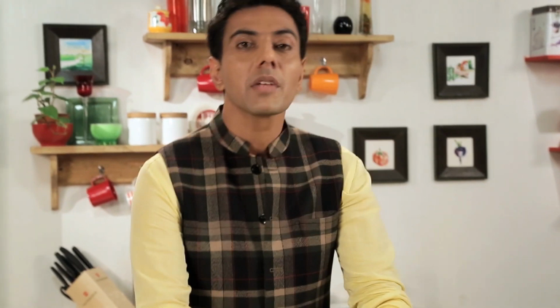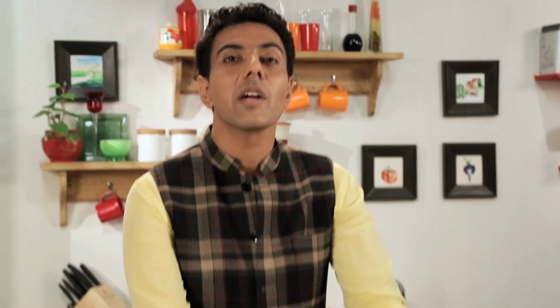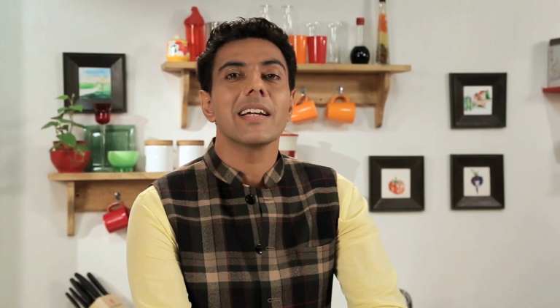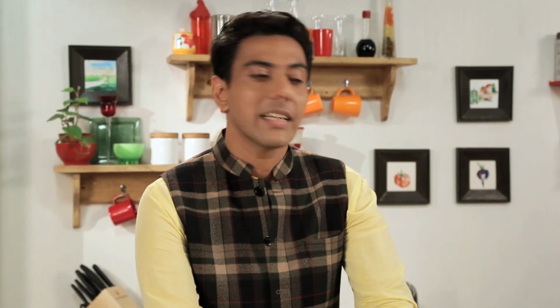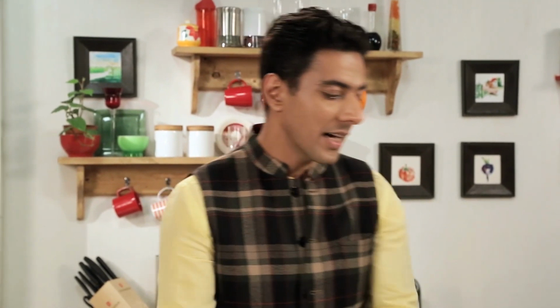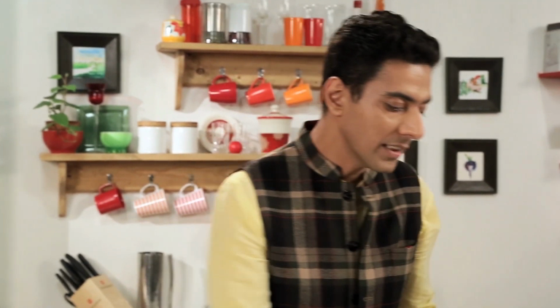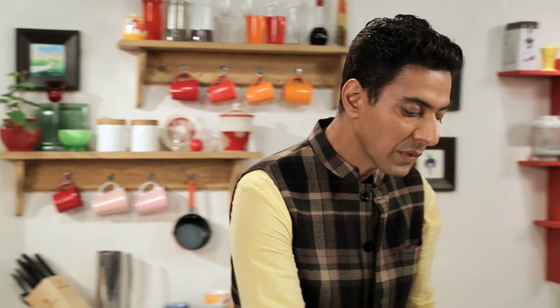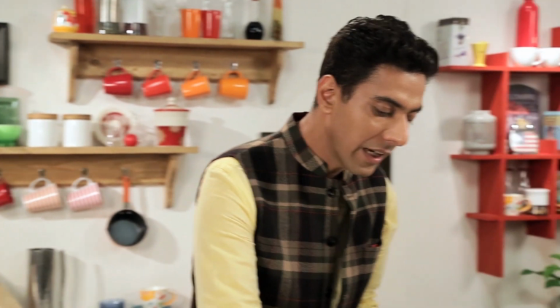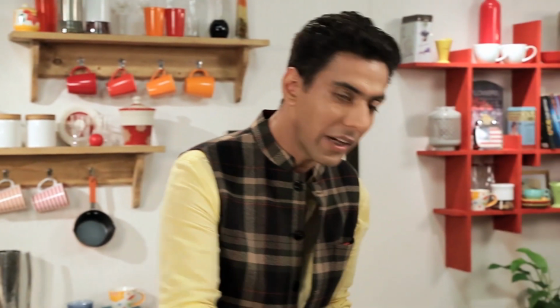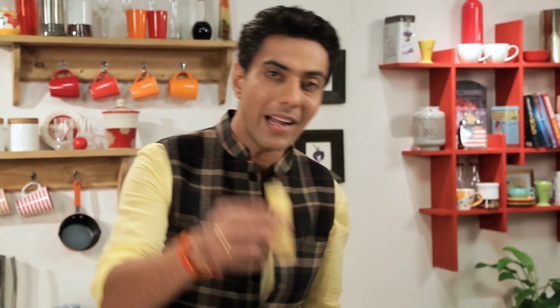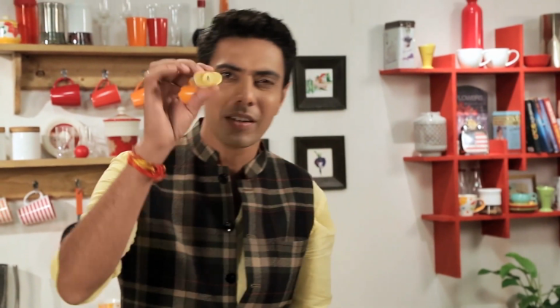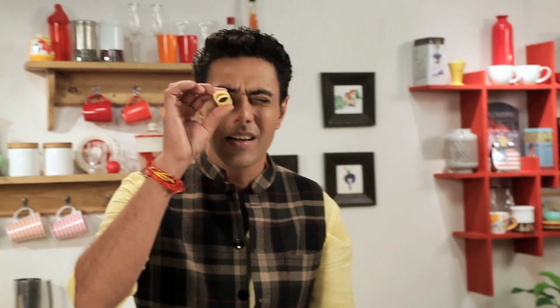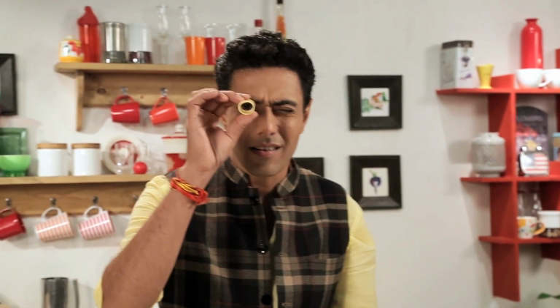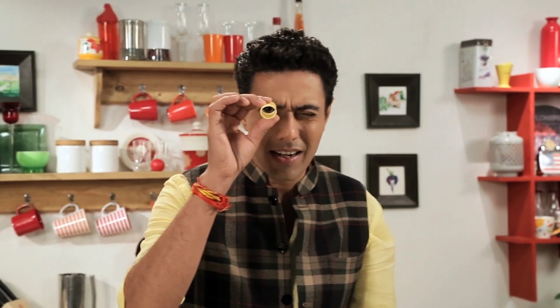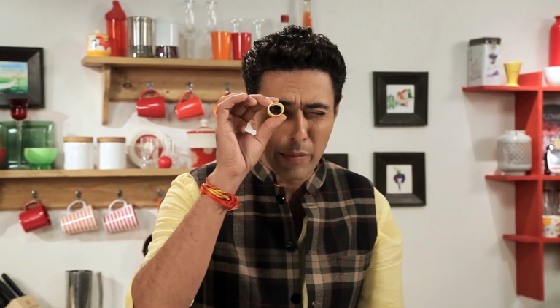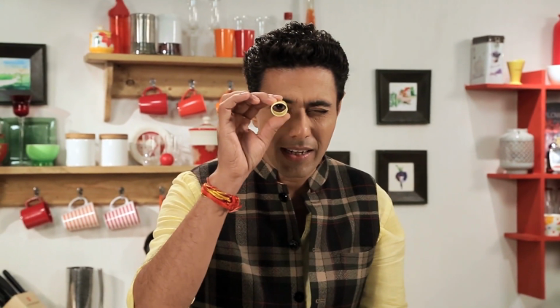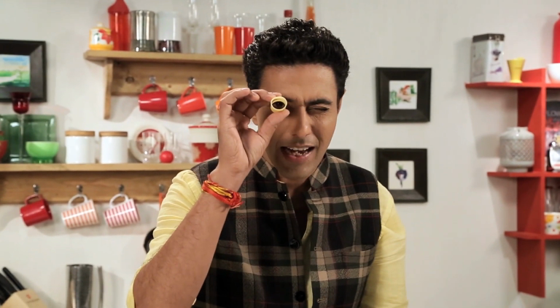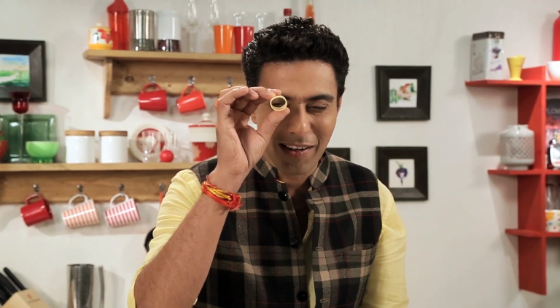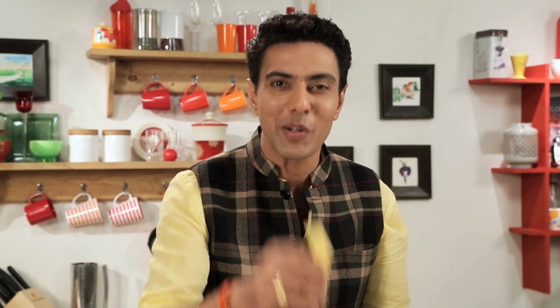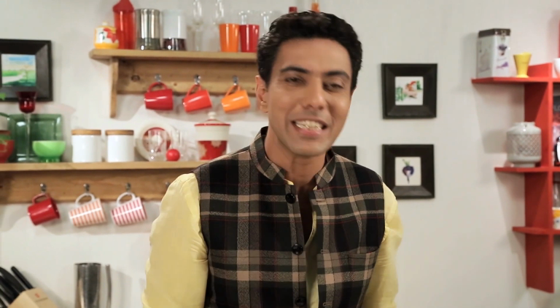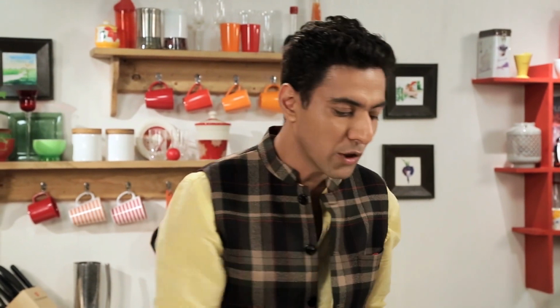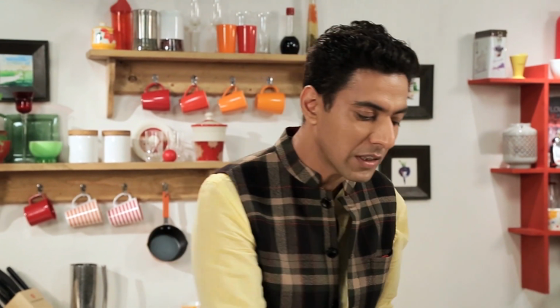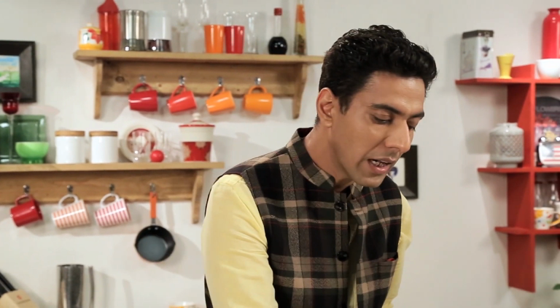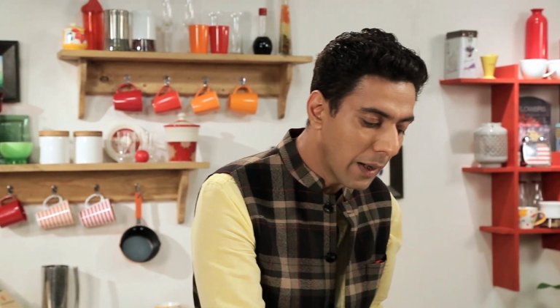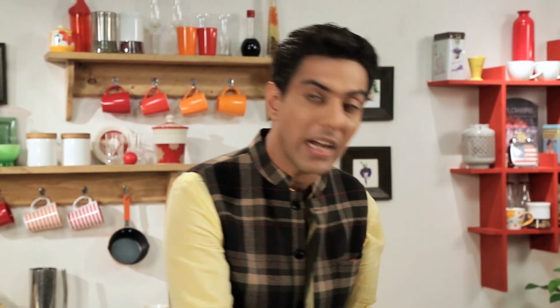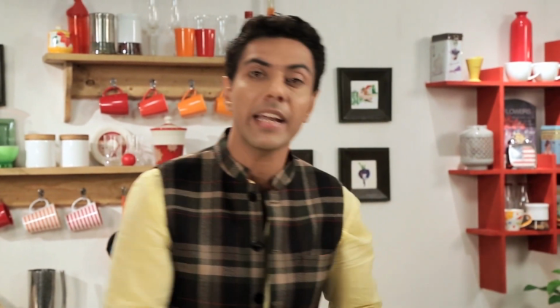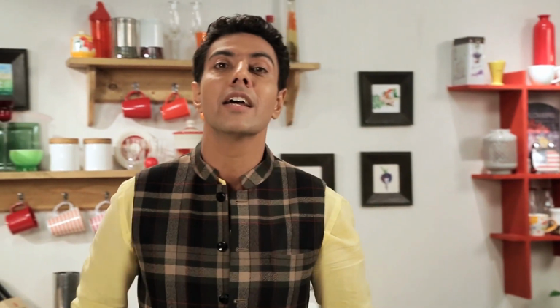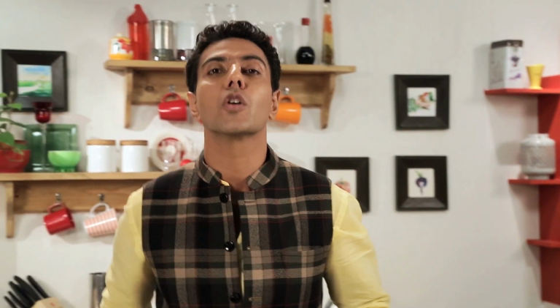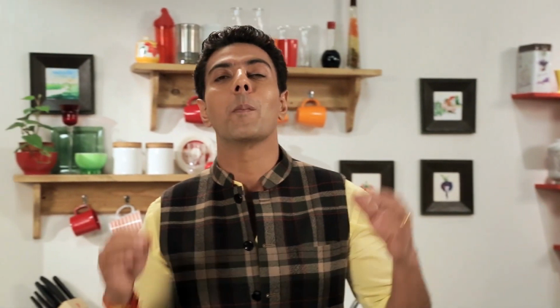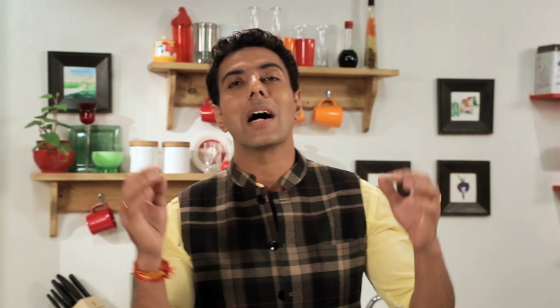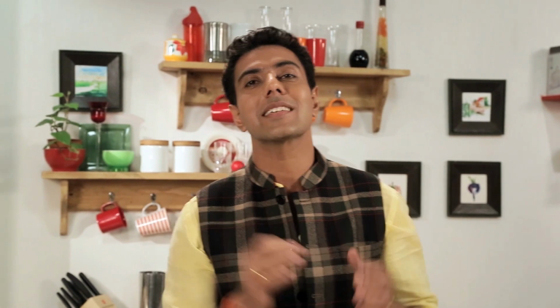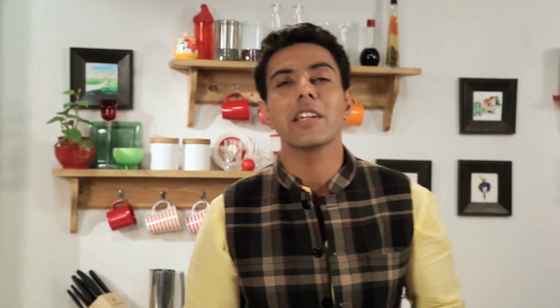Alright, let's get started. Here we have ready-made cannelloni tubes. If you want, you can use pasta sheets too.